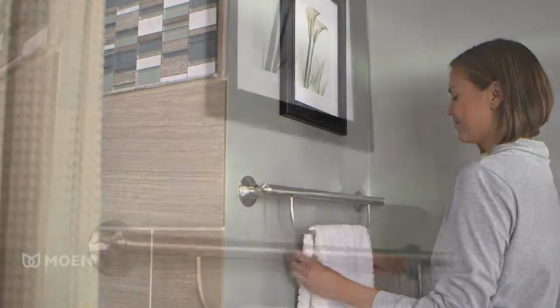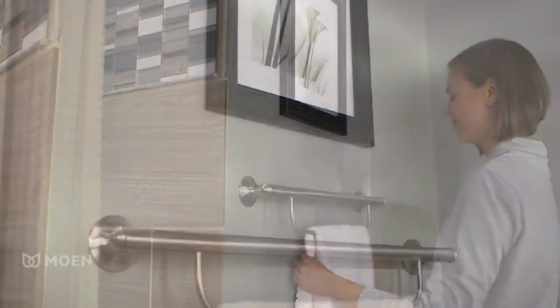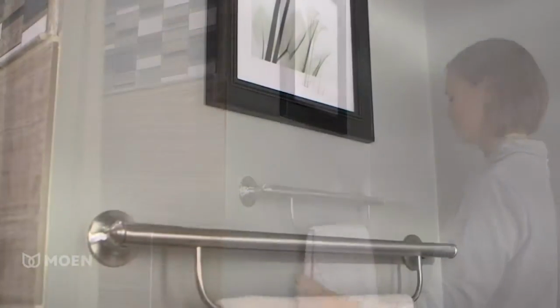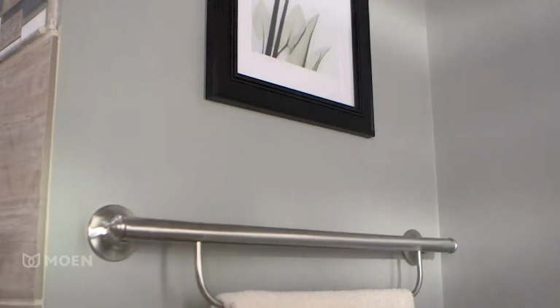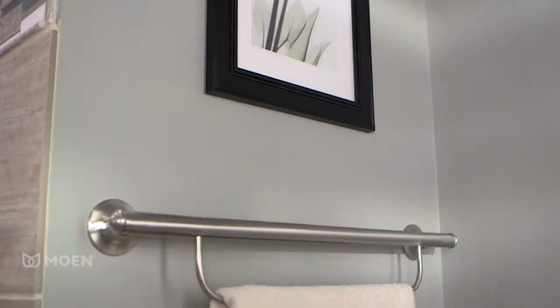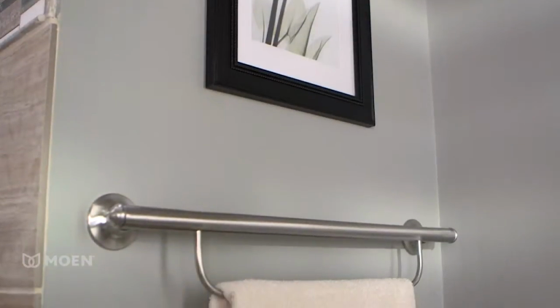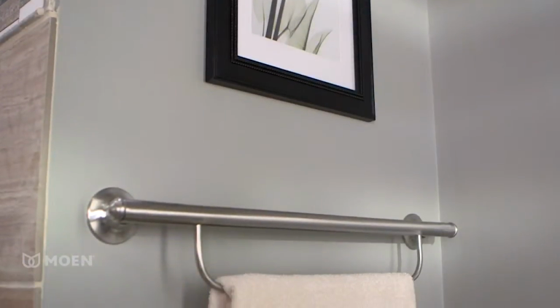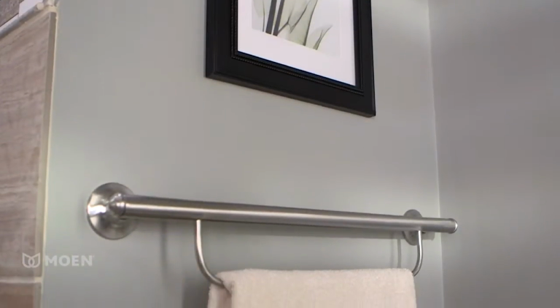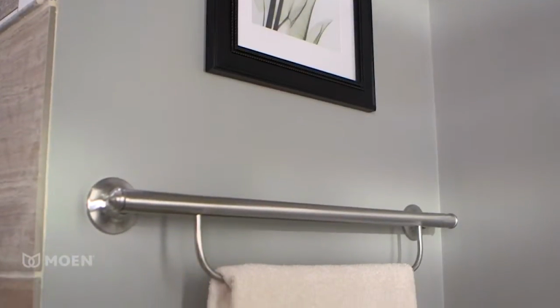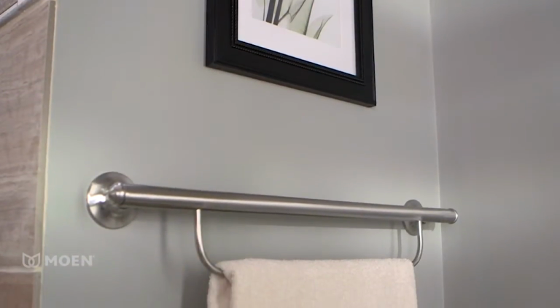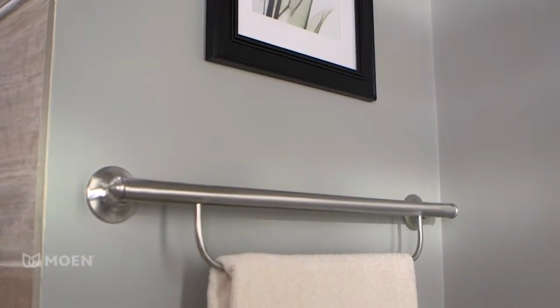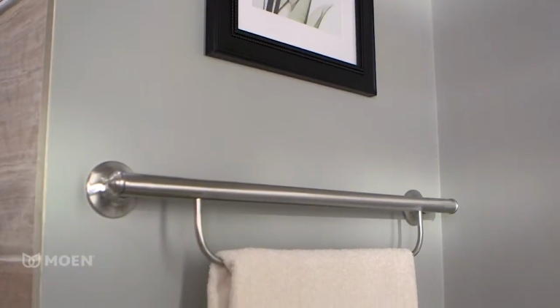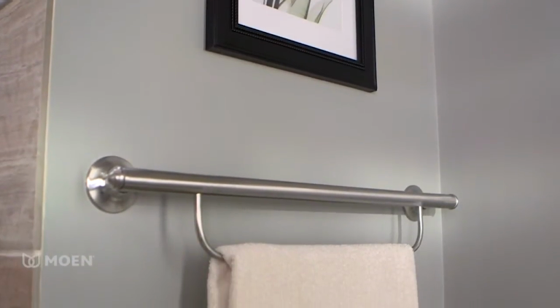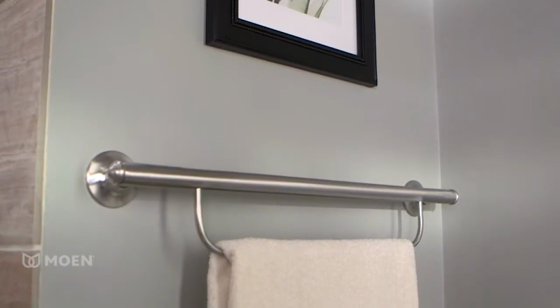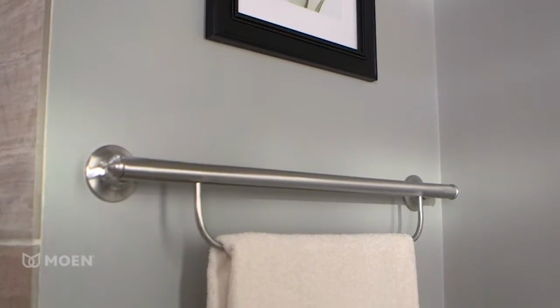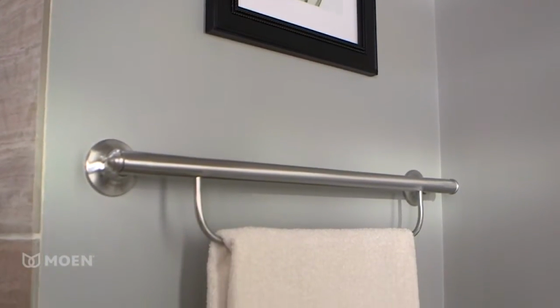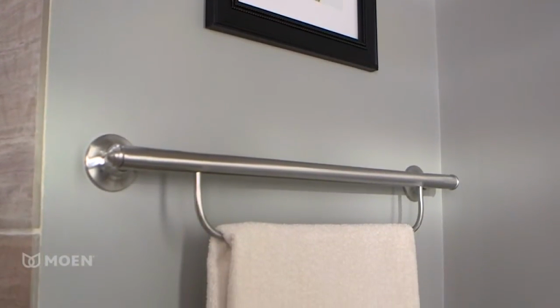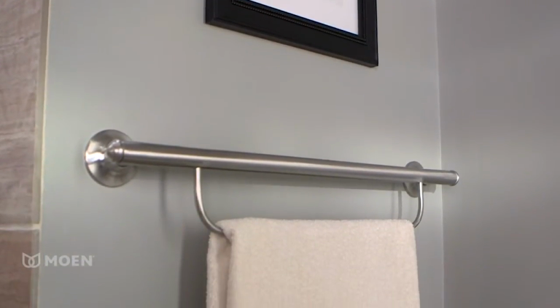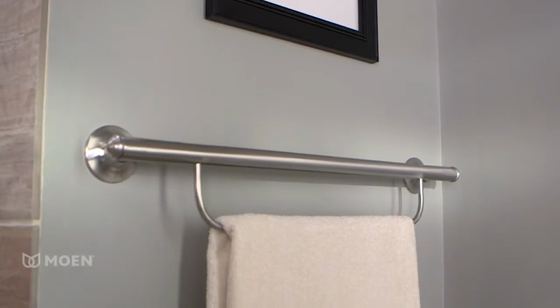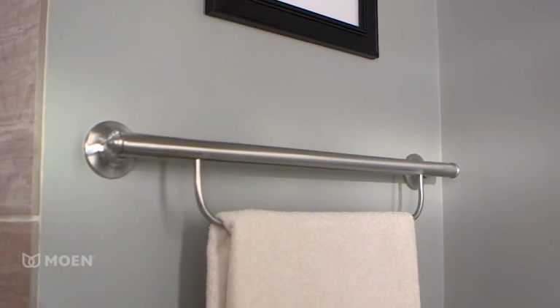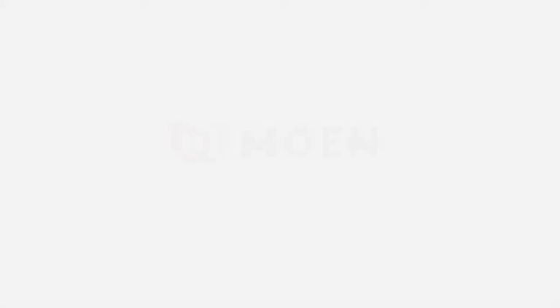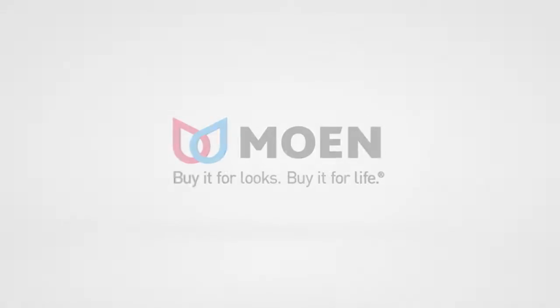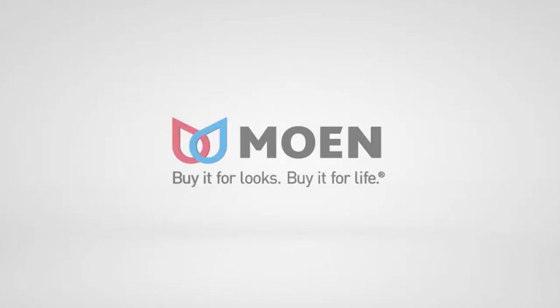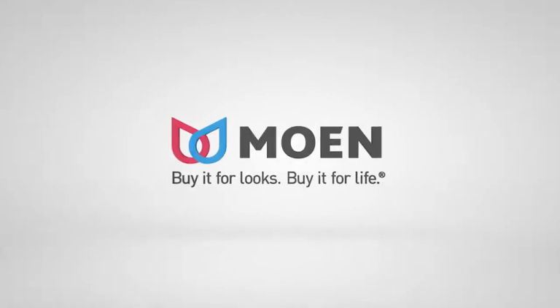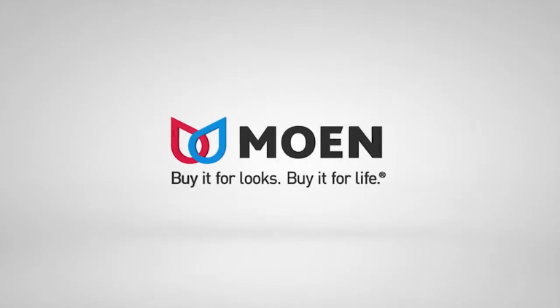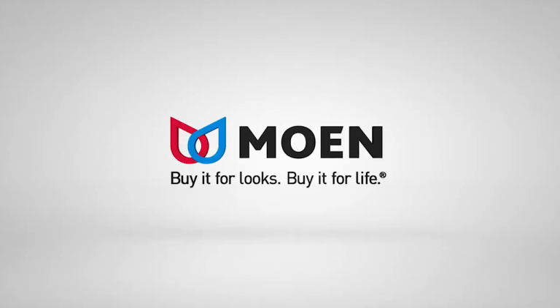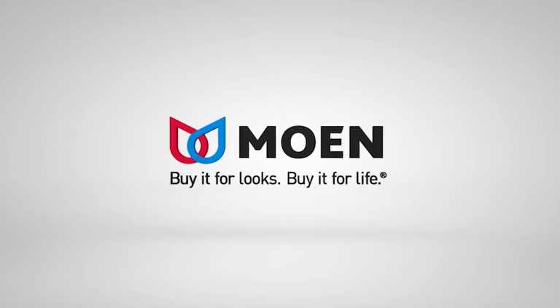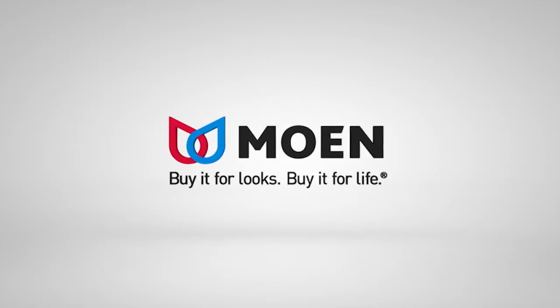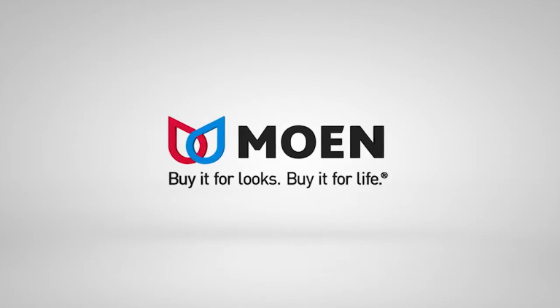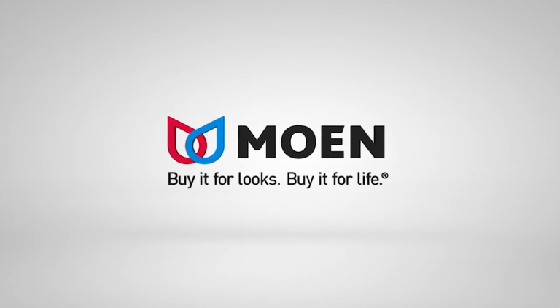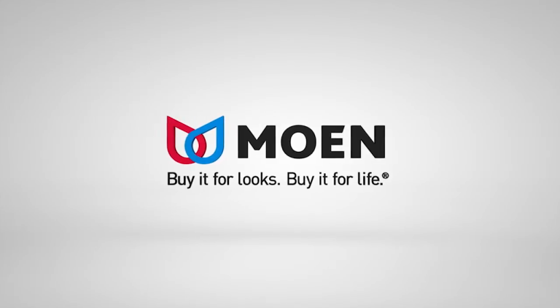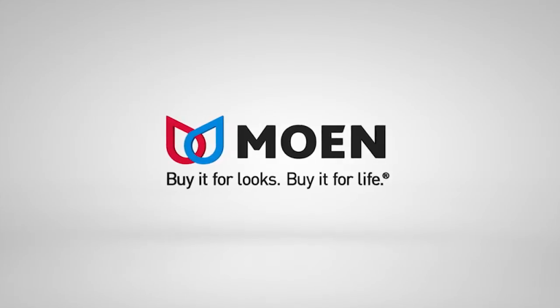The Towel Bar with Grab Bar from Moen. Buy it for looks, buy it for life.